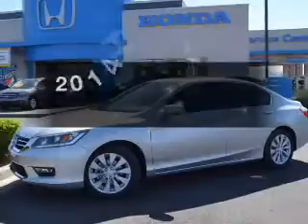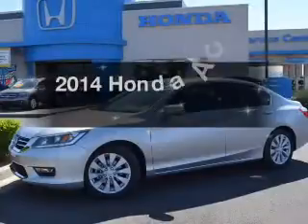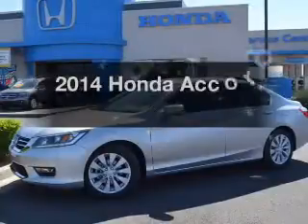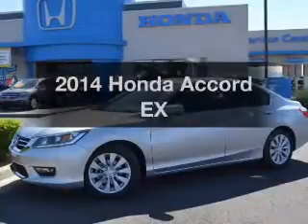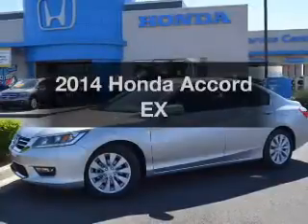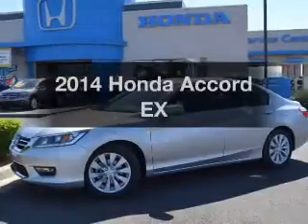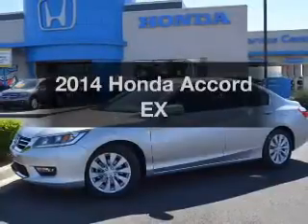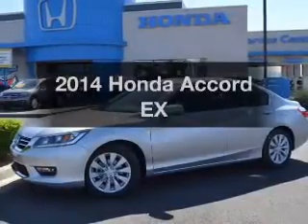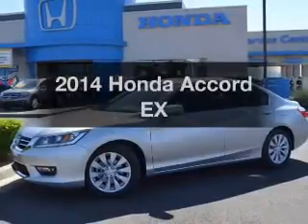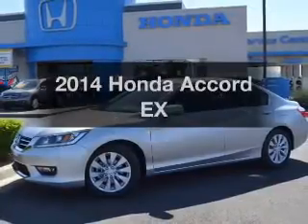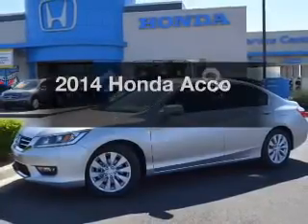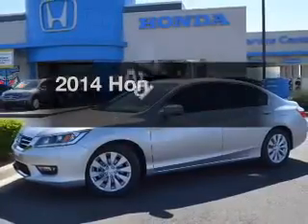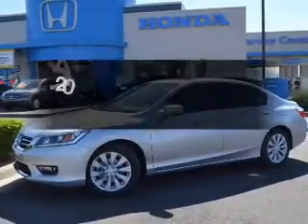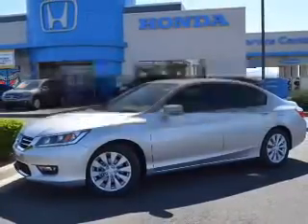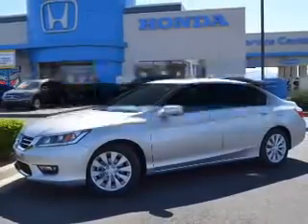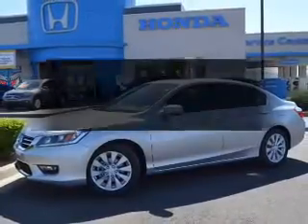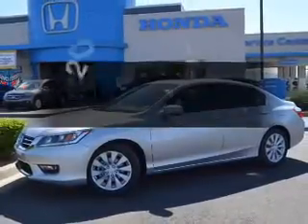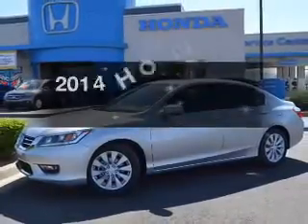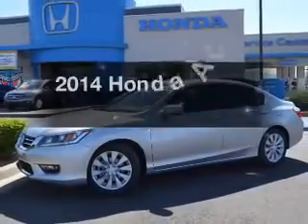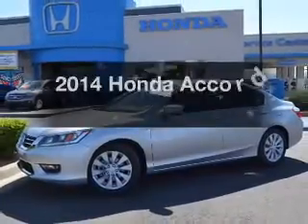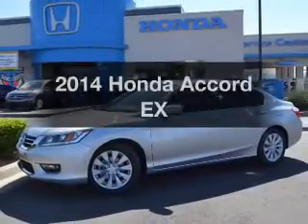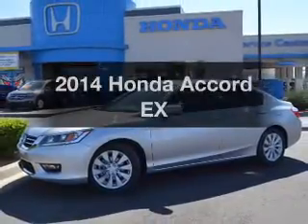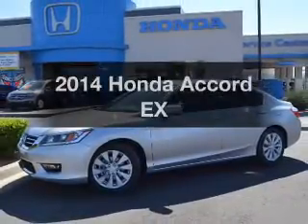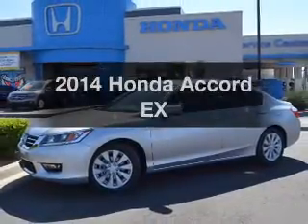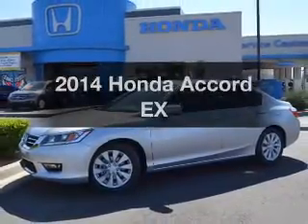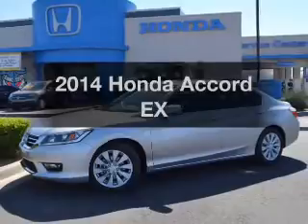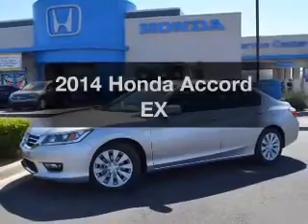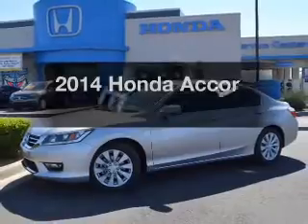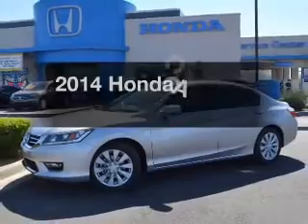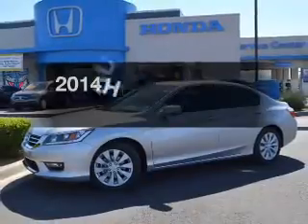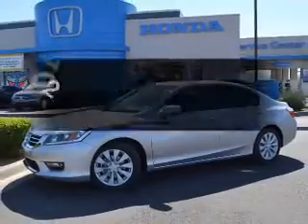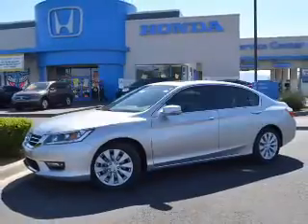Introducing the 2014 Honda Accord. Find everything you wanted to ride under one roof with this vehicle.